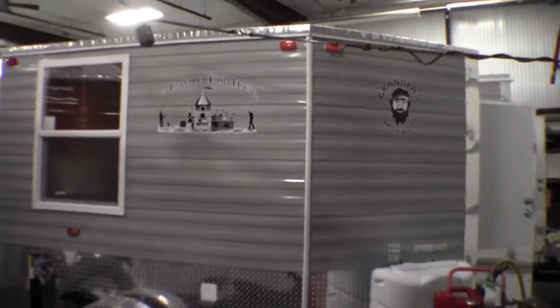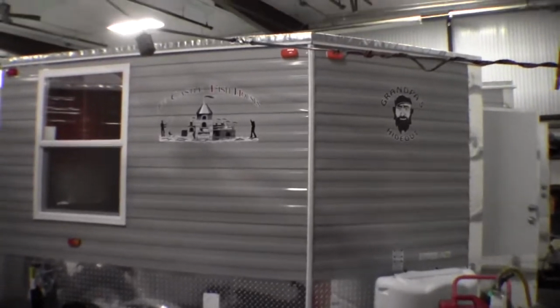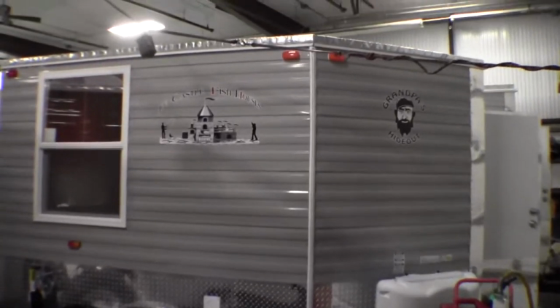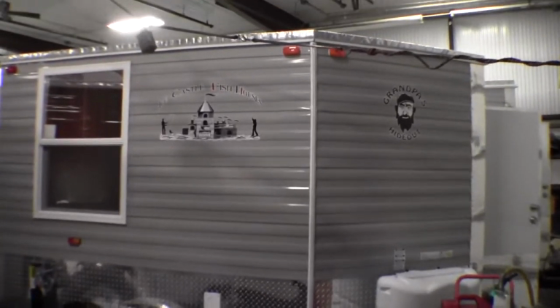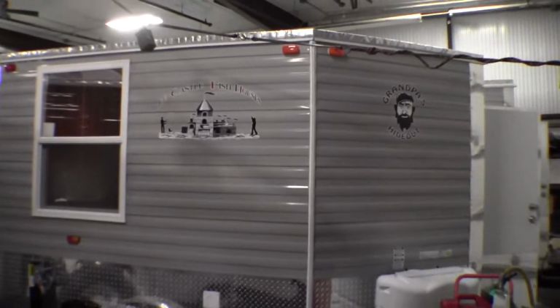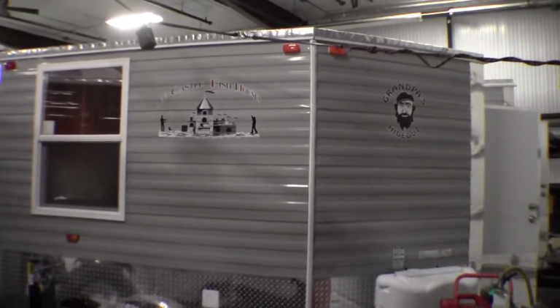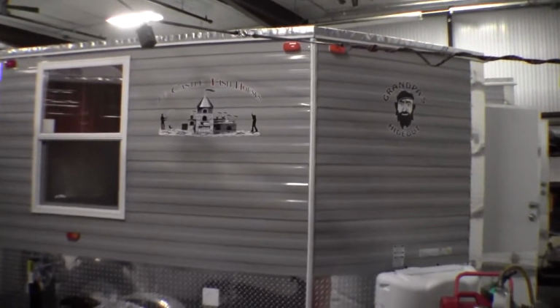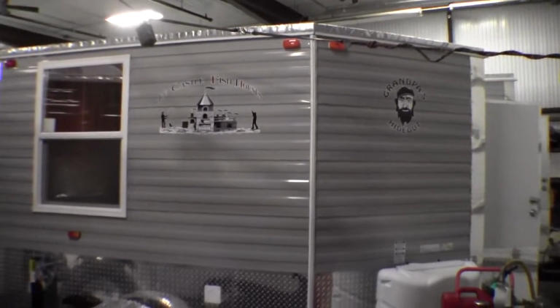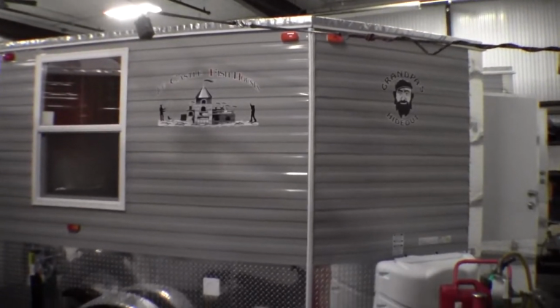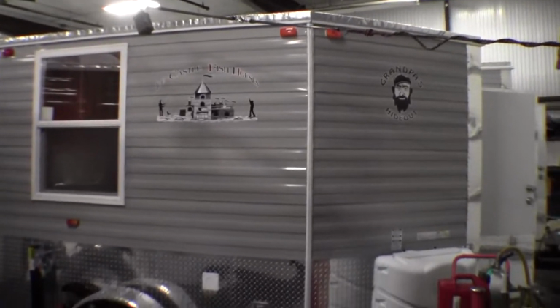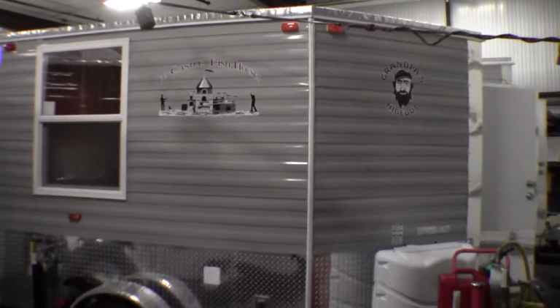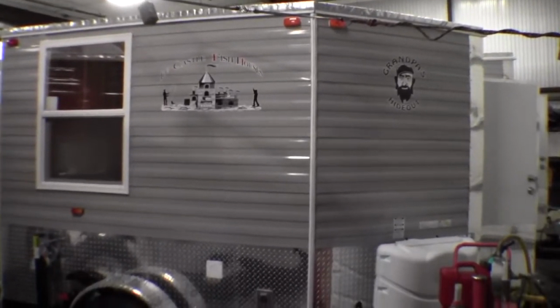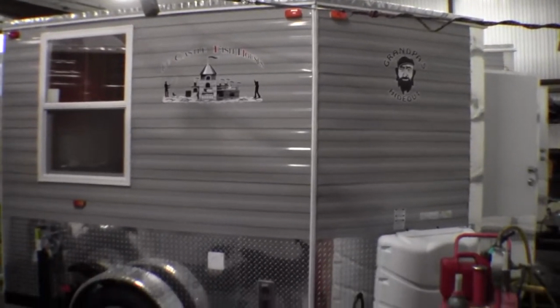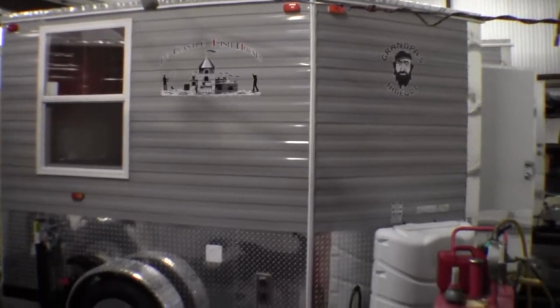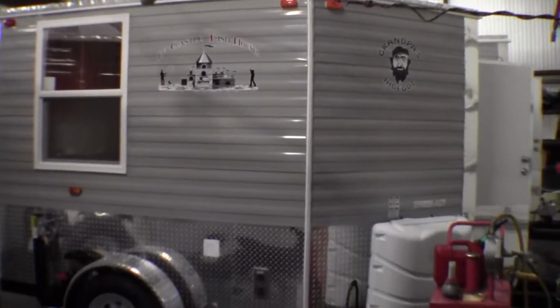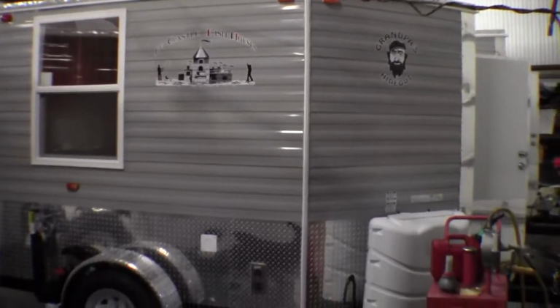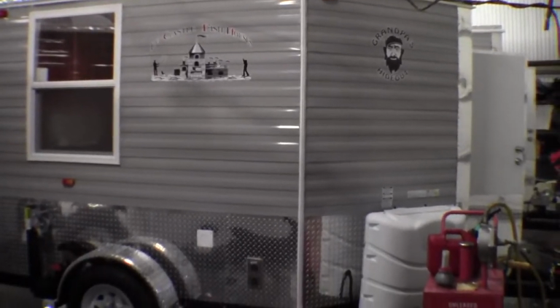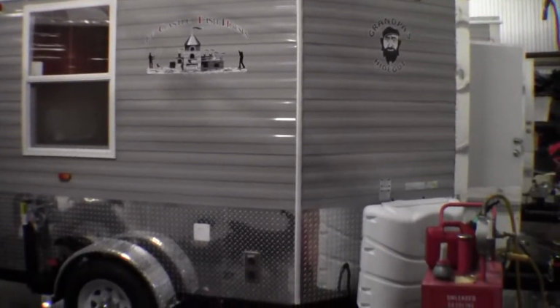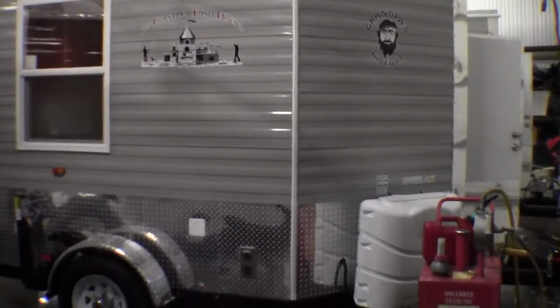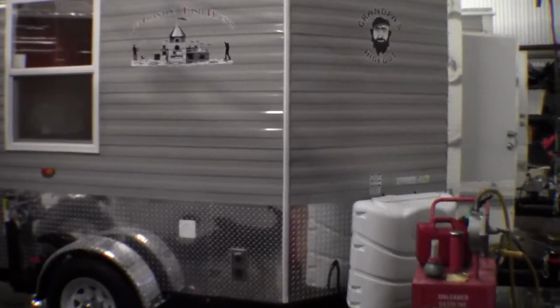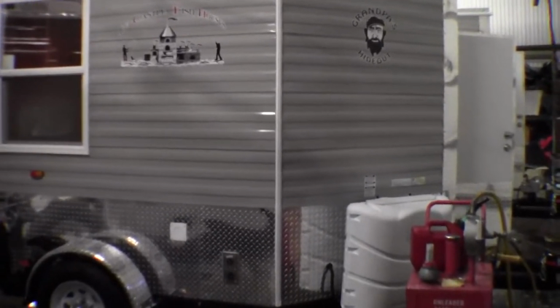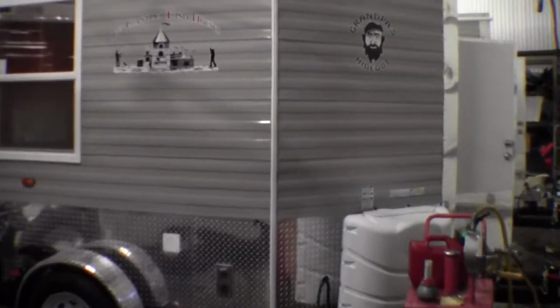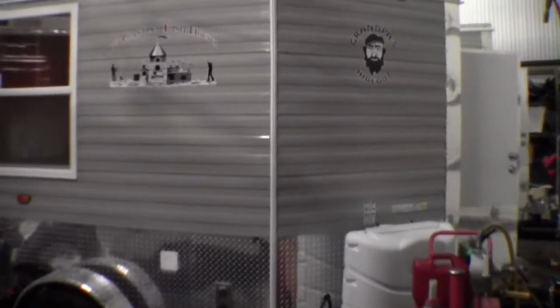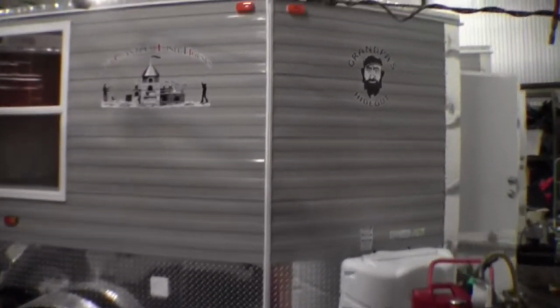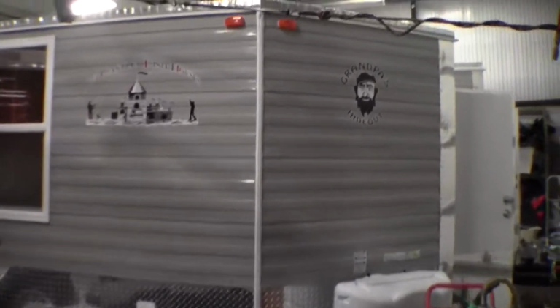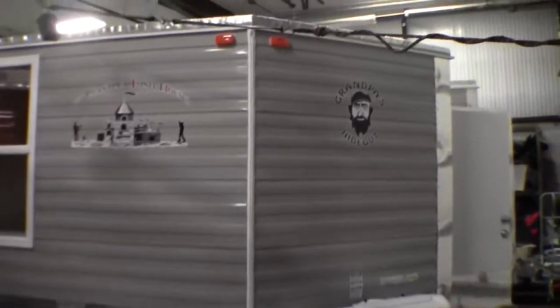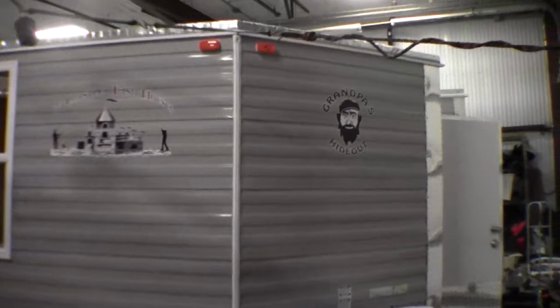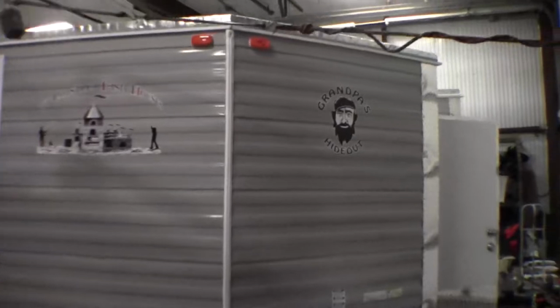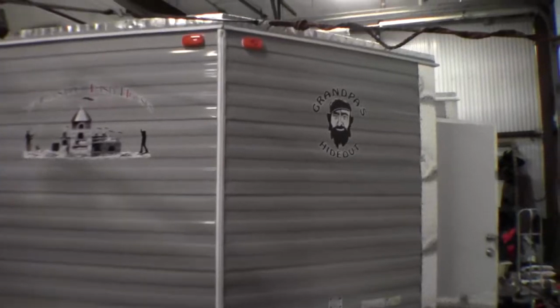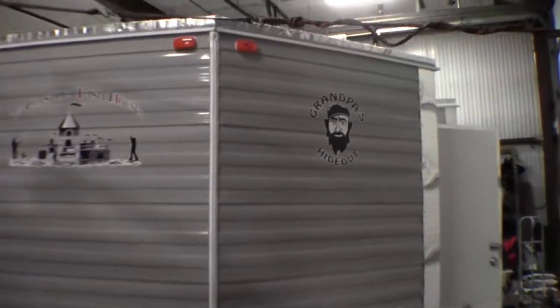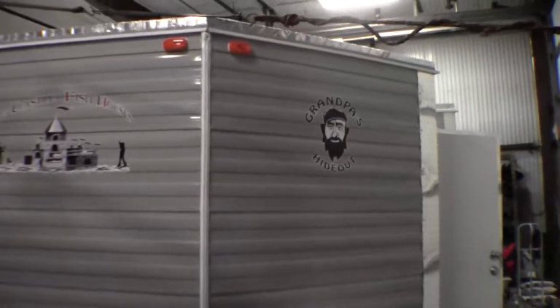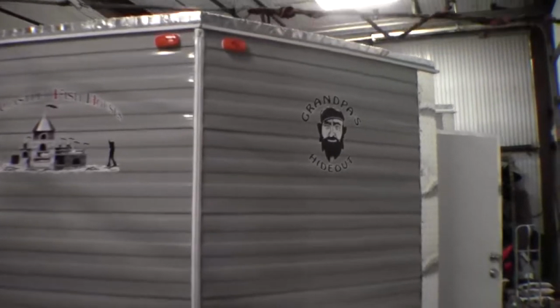Today I want to take a little bit of time and show you our 2014 Ice Castle. And this is a Grandpa's Hideout.